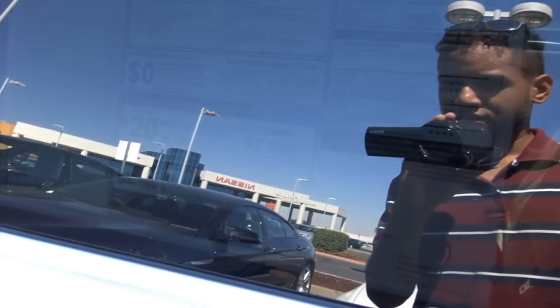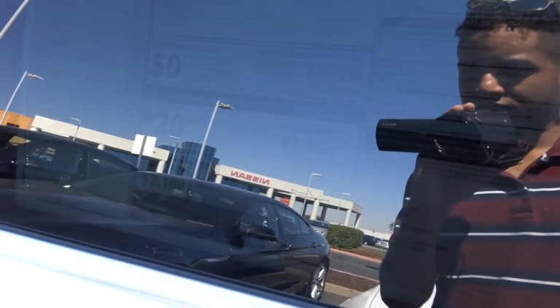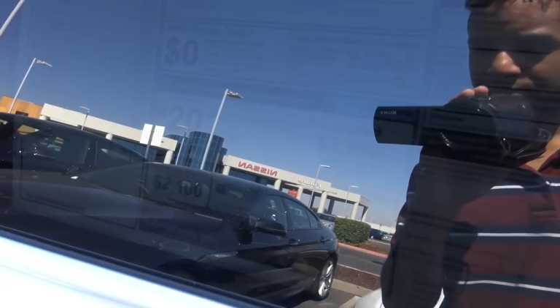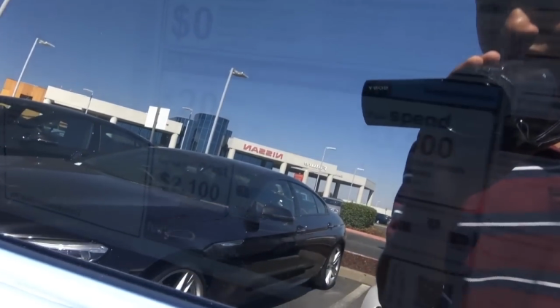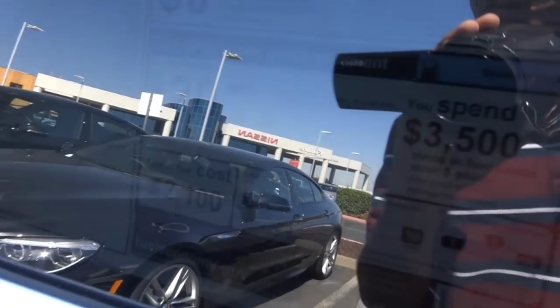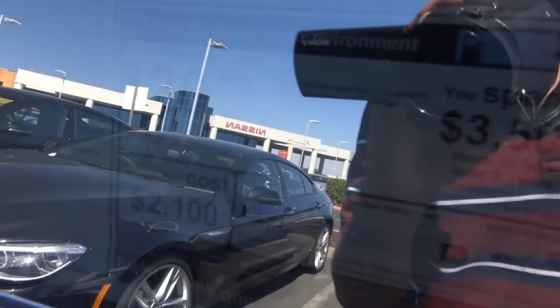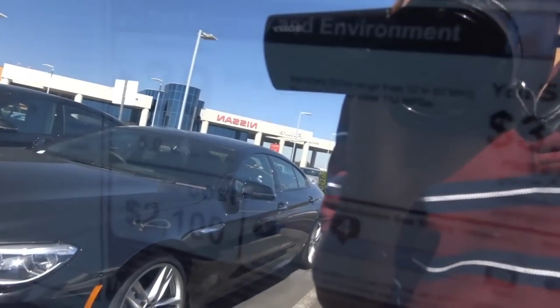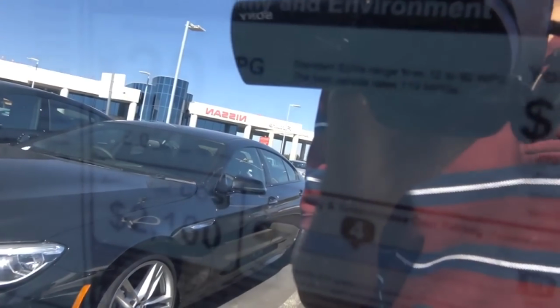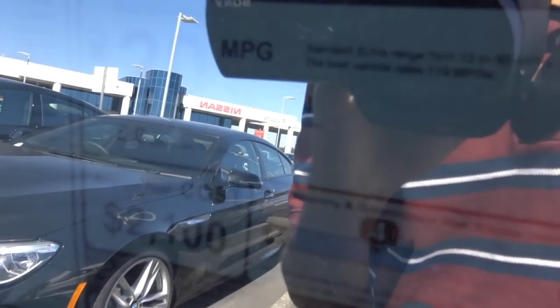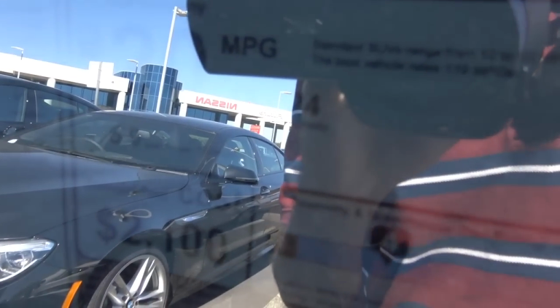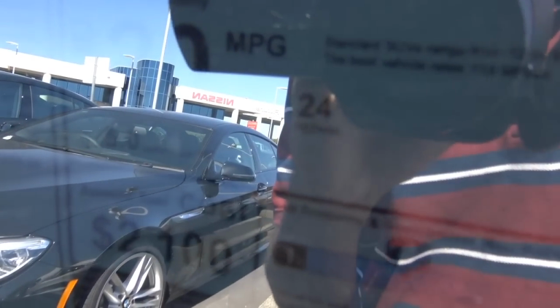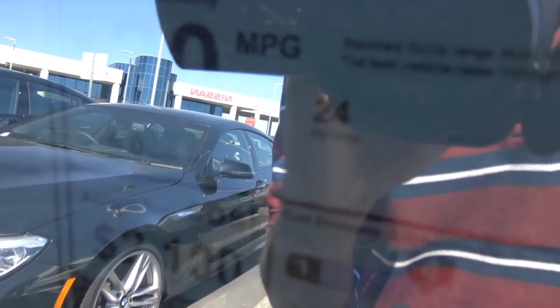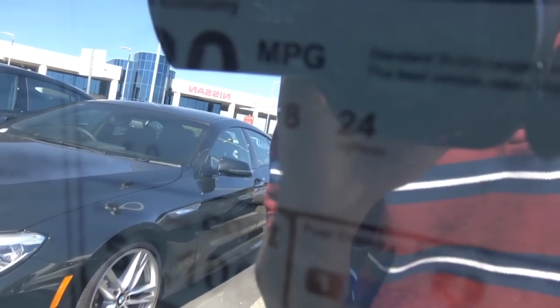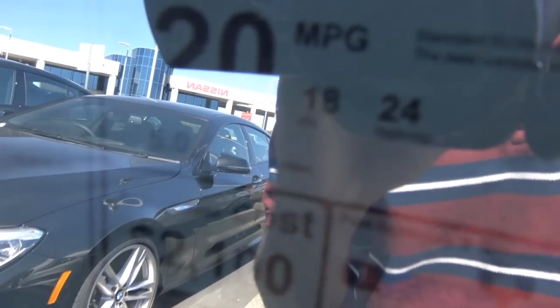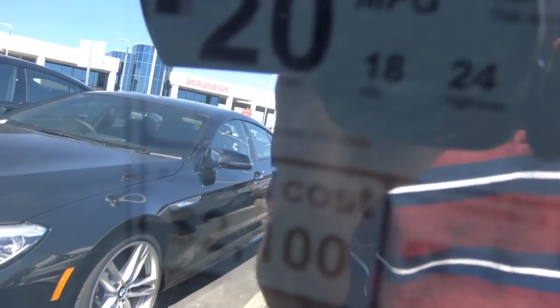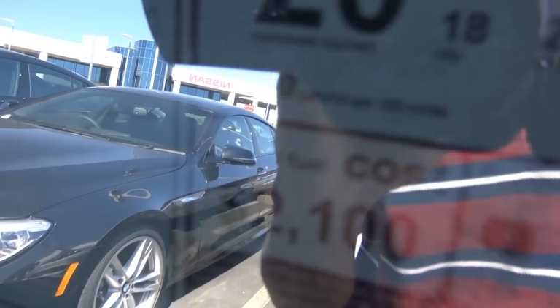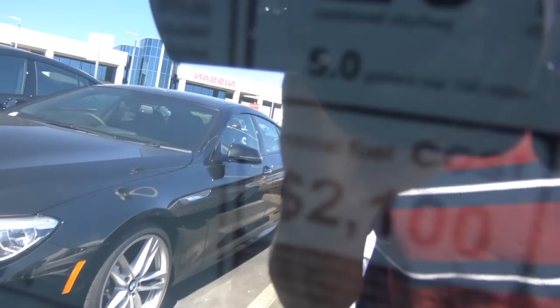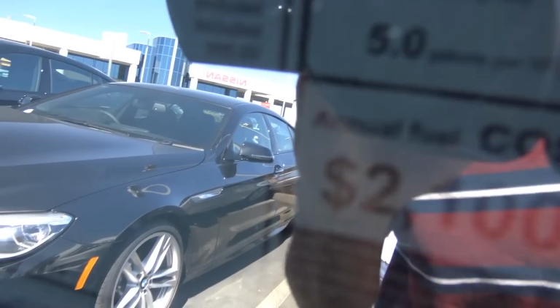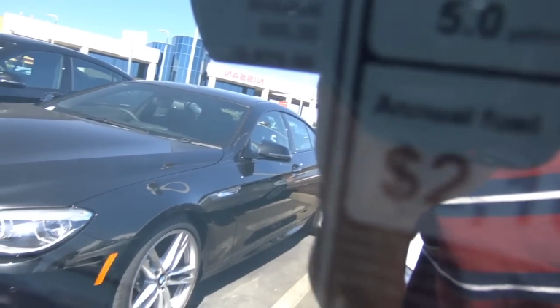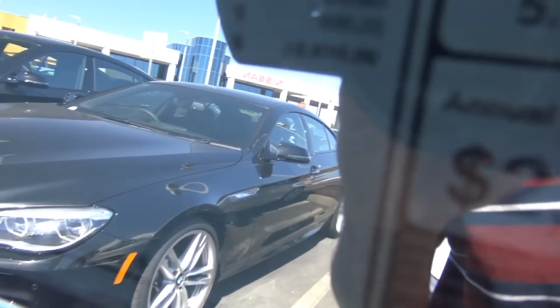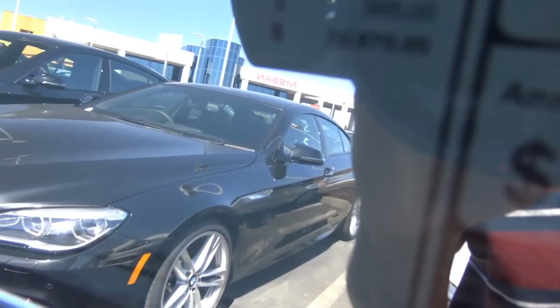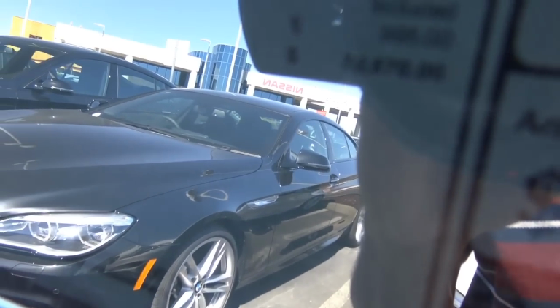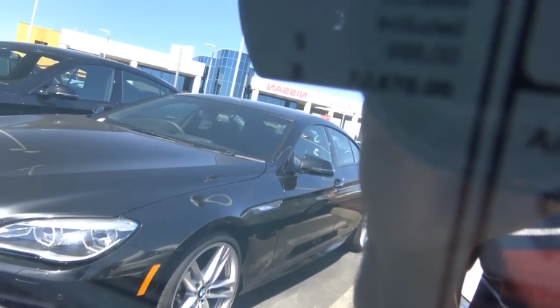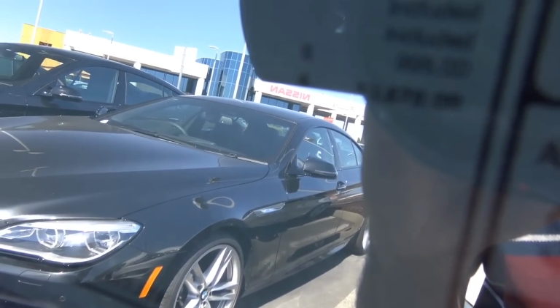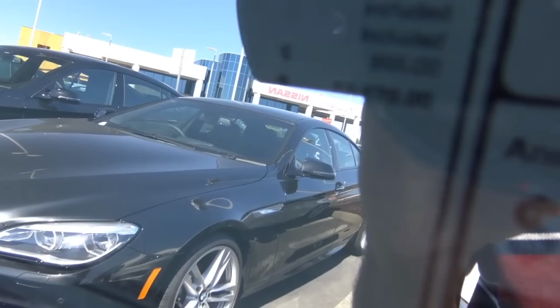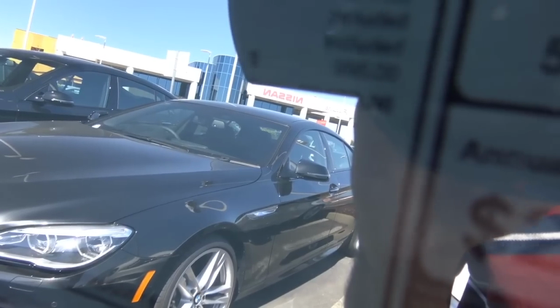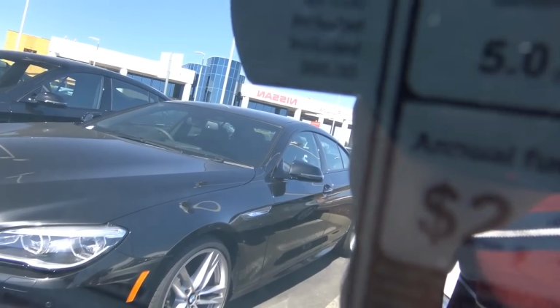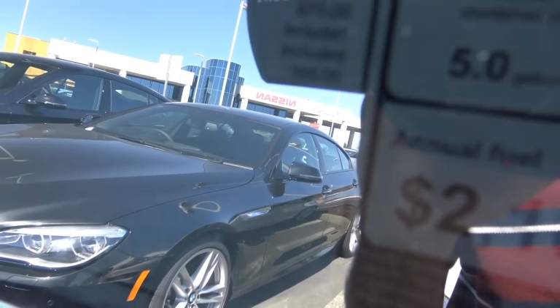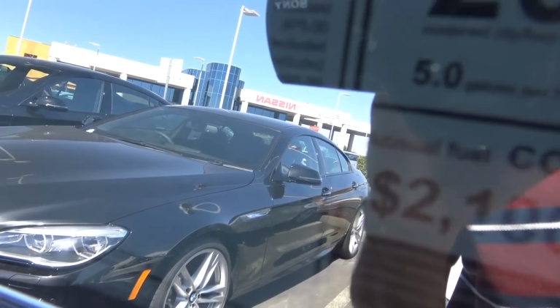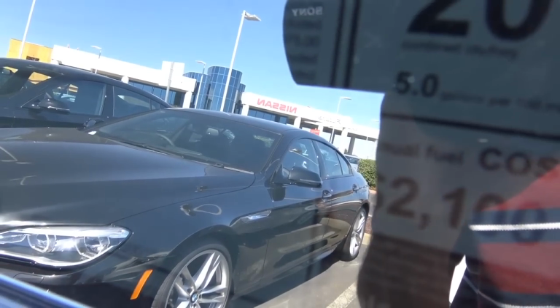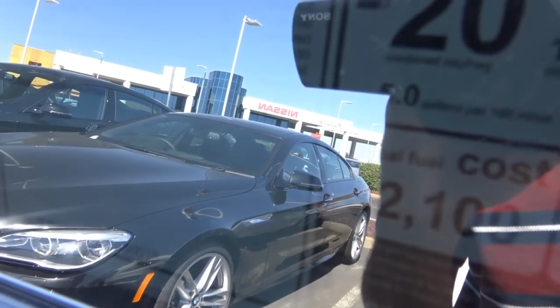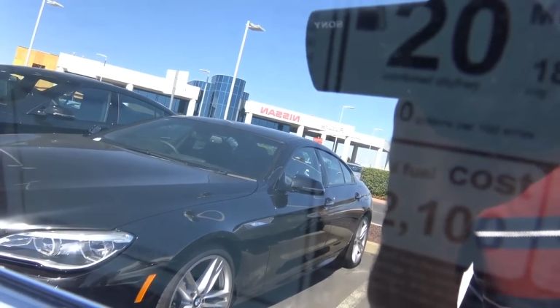EPA estimates — 18 city, 24 highway. Total vehicle price, you're looking at $70,670.